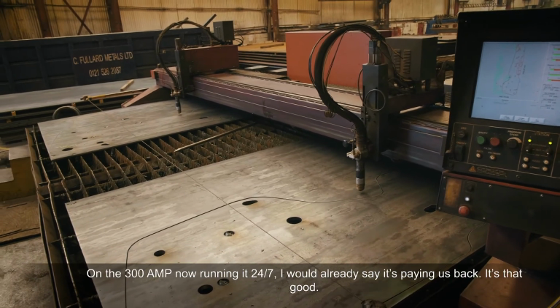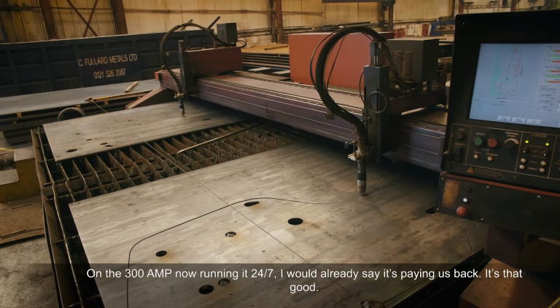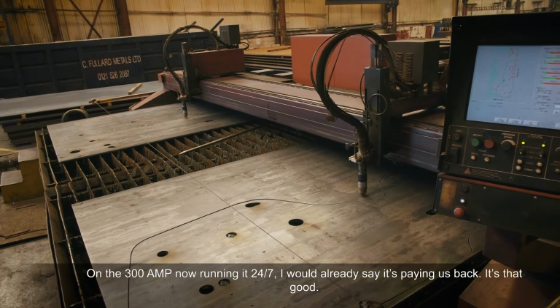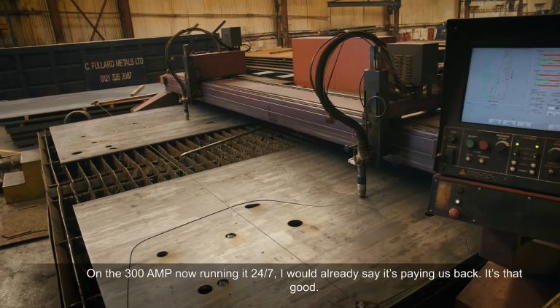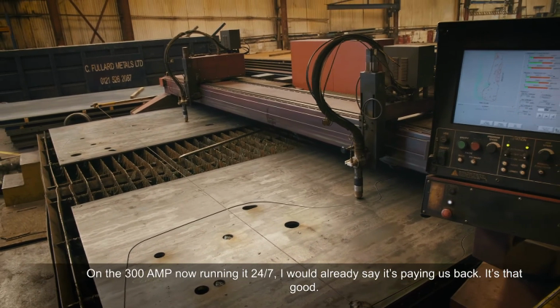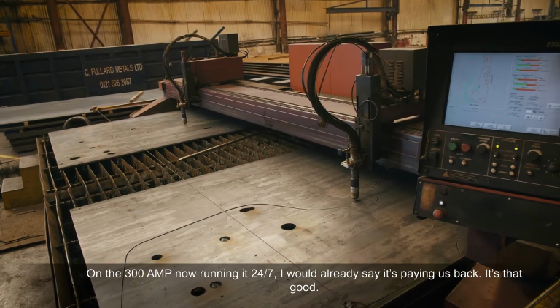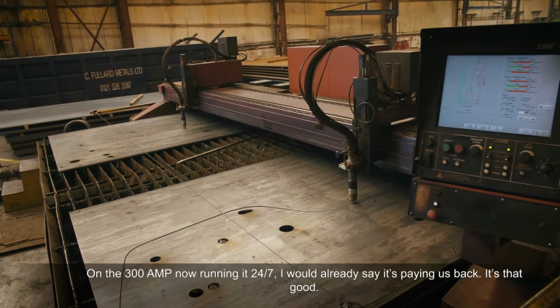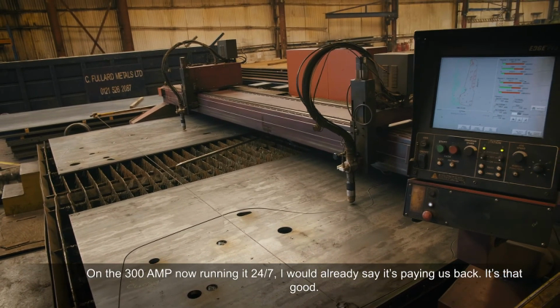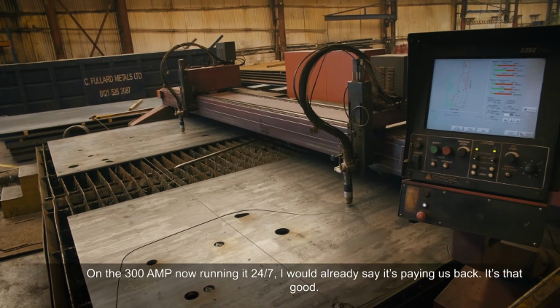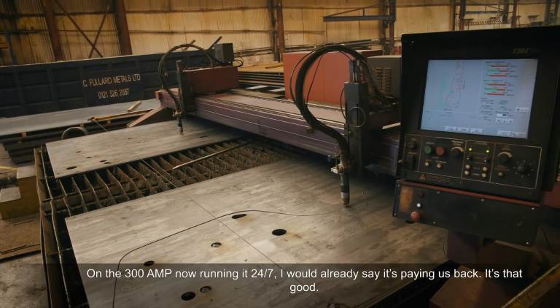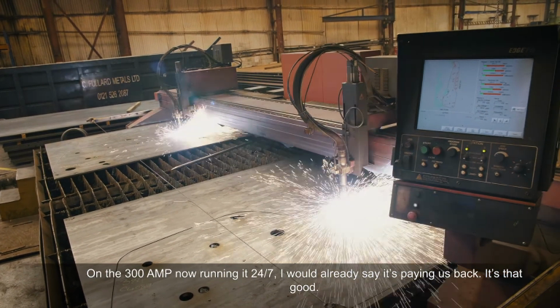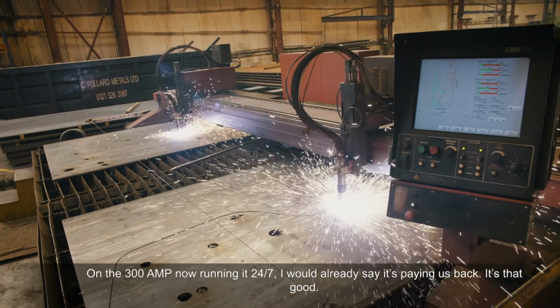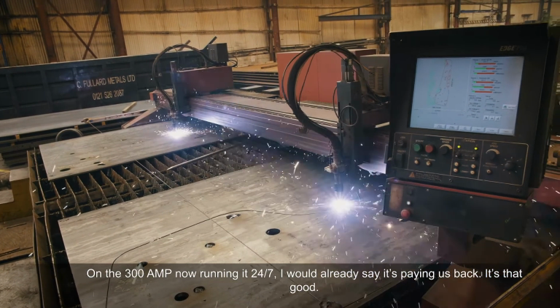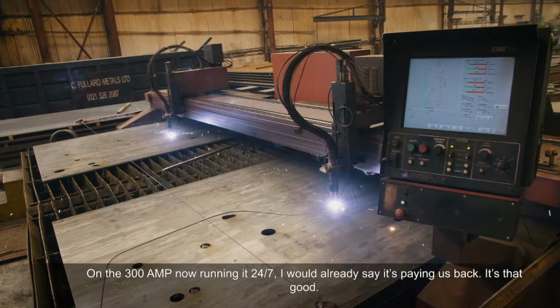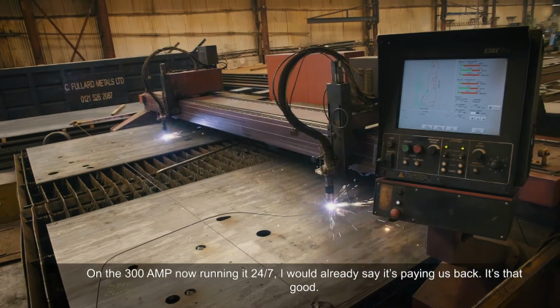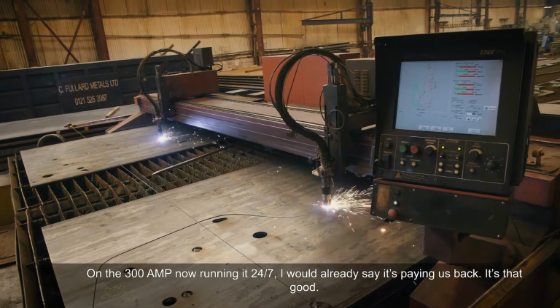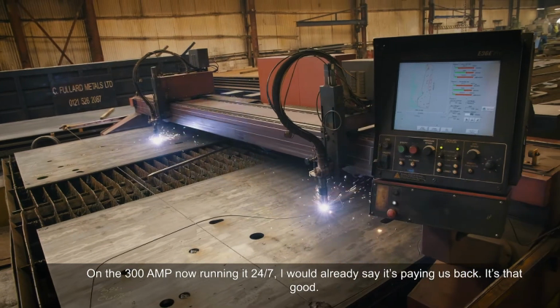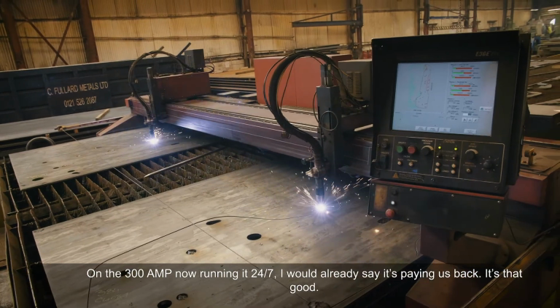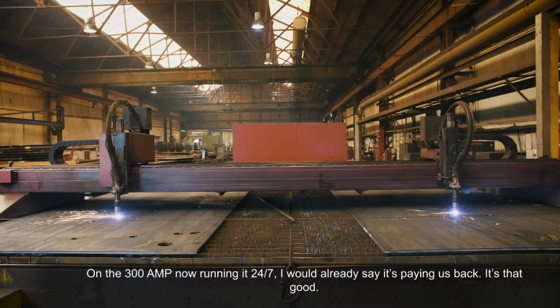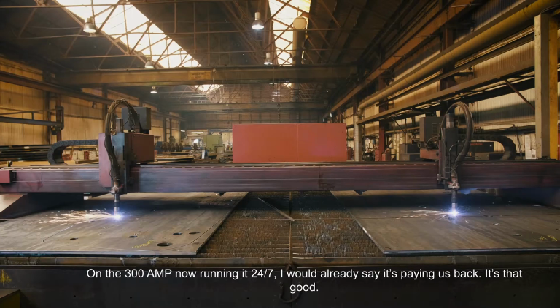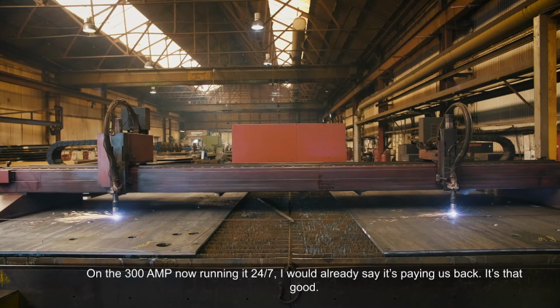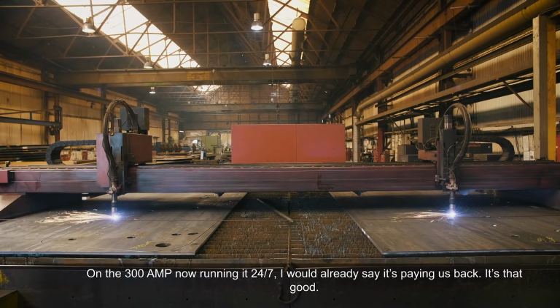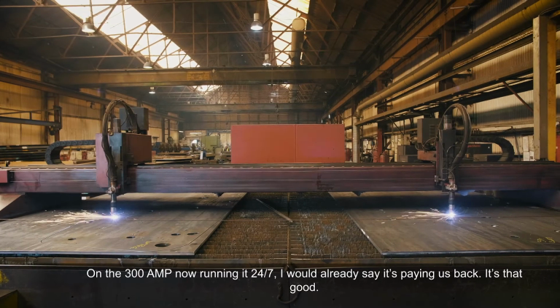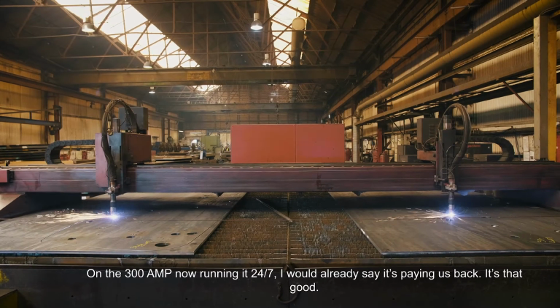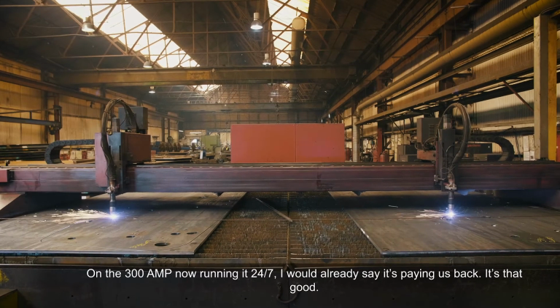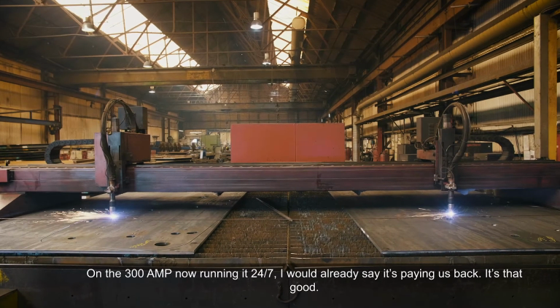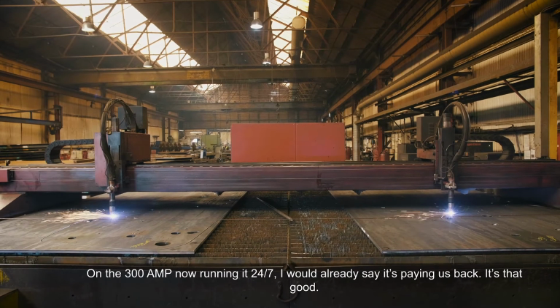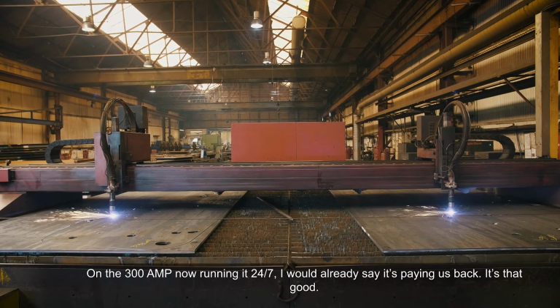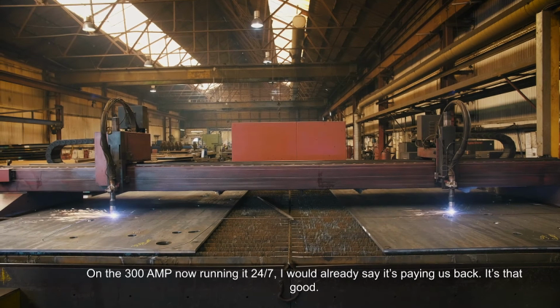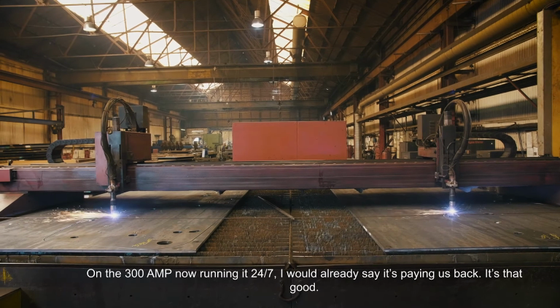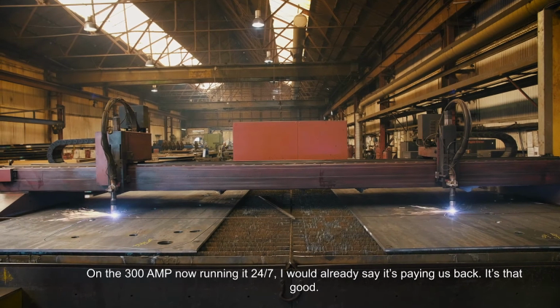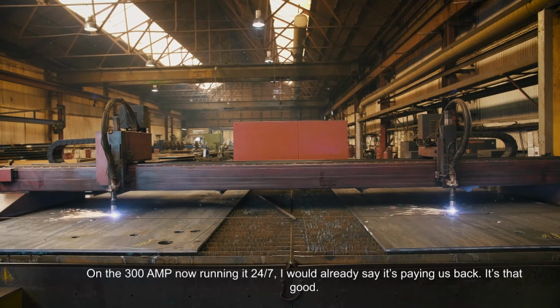On the 300 amp, now running it 24/7, I would already say it is paying us back. It's that good.